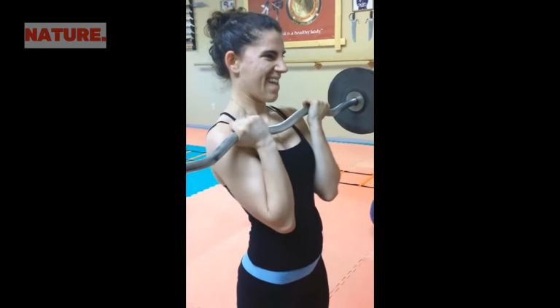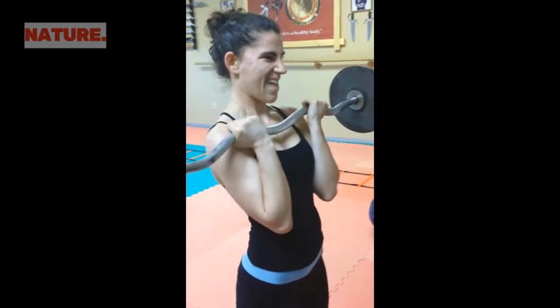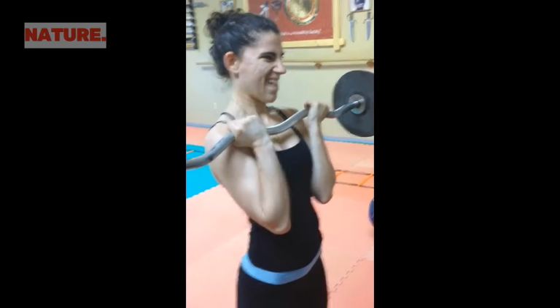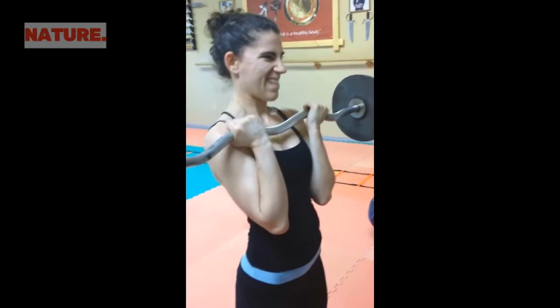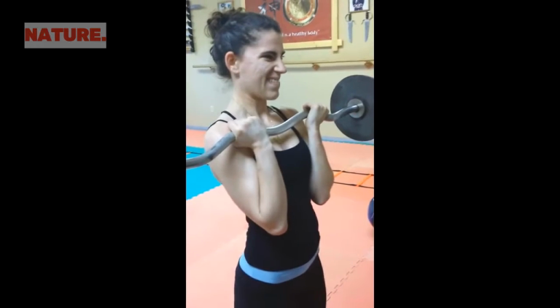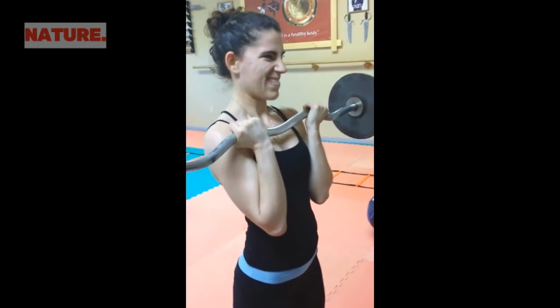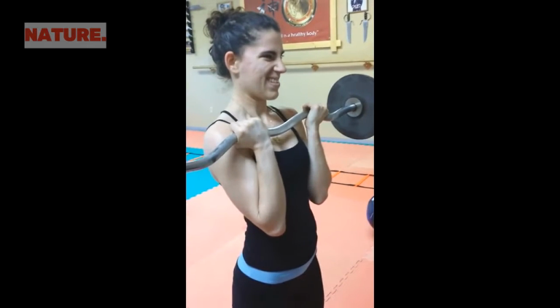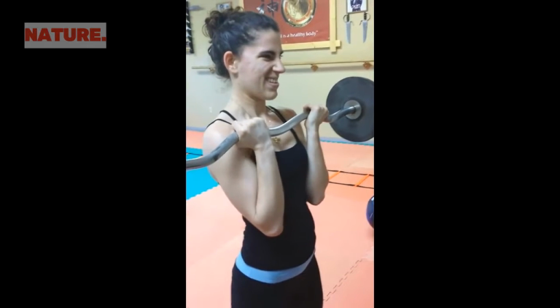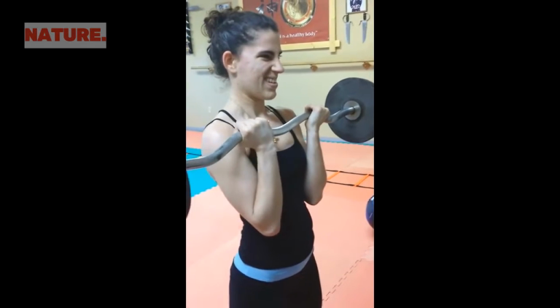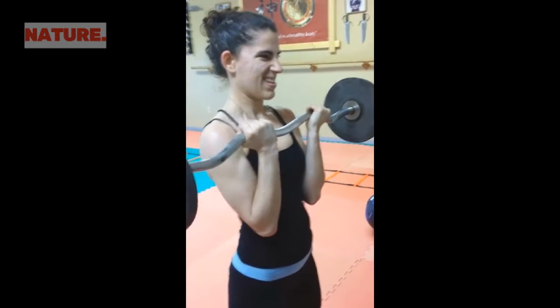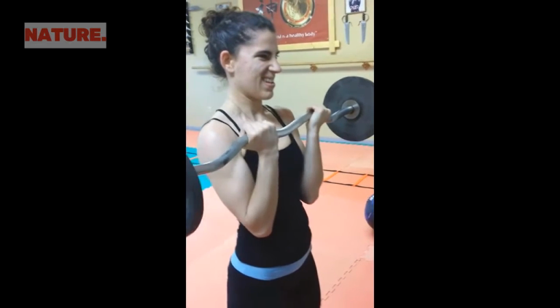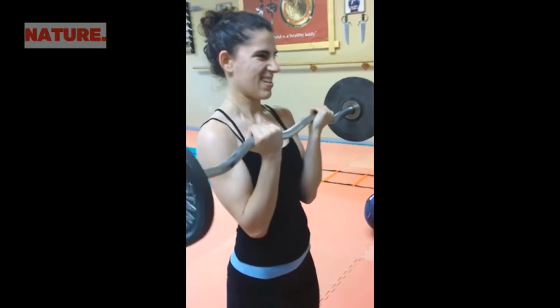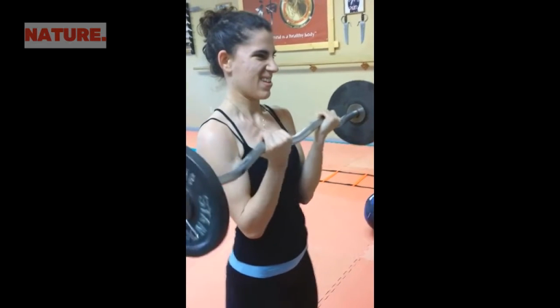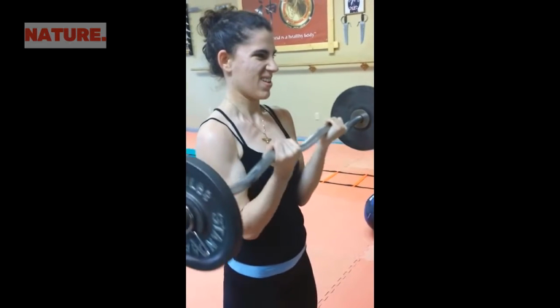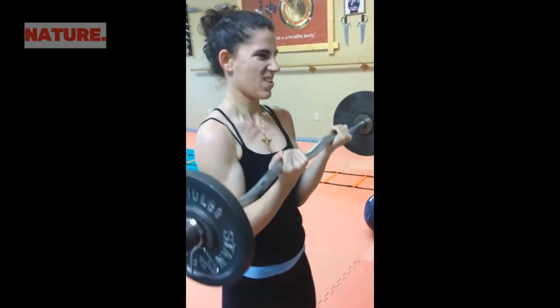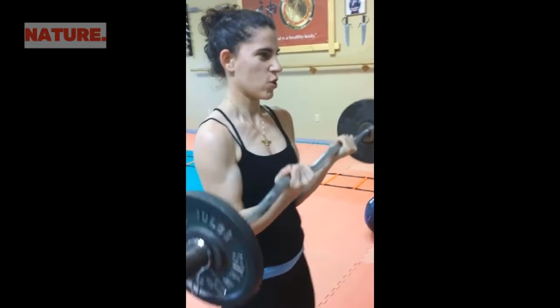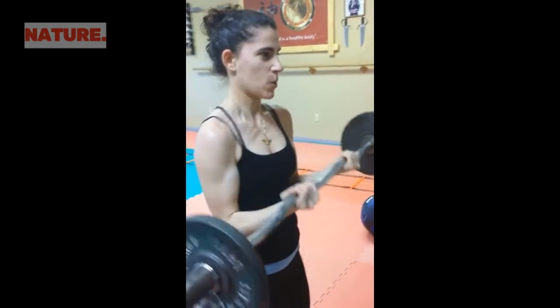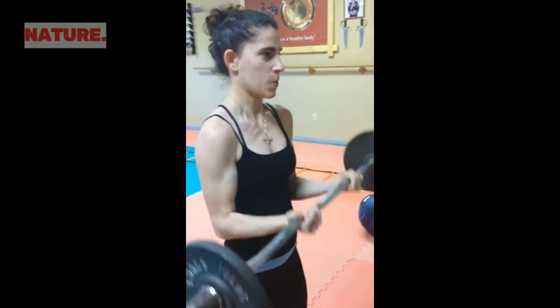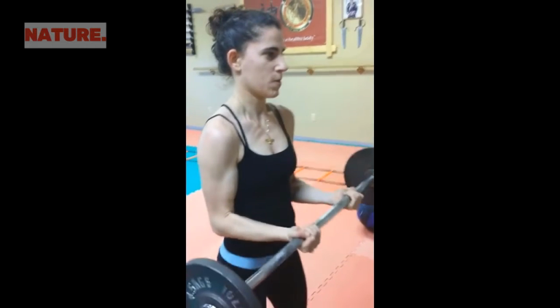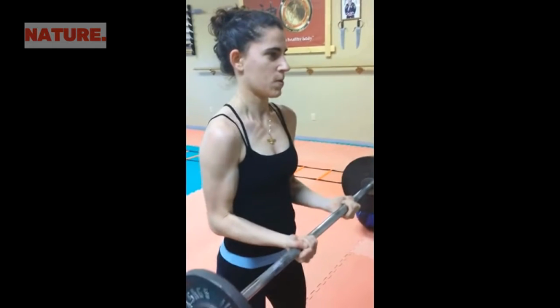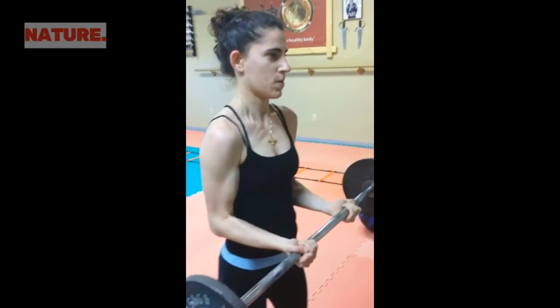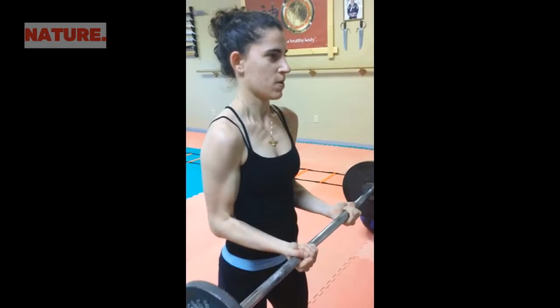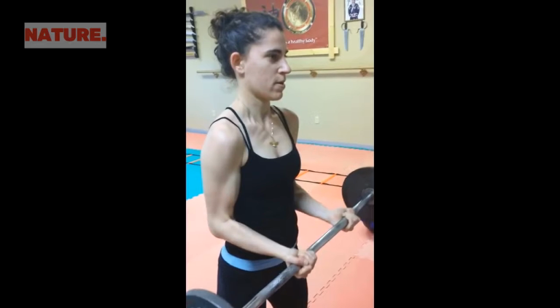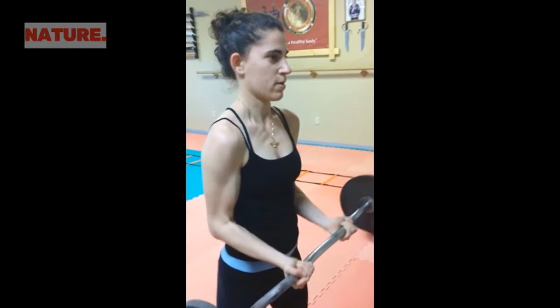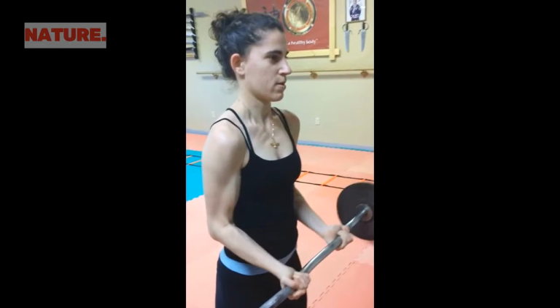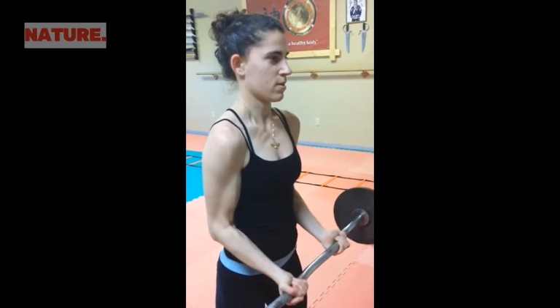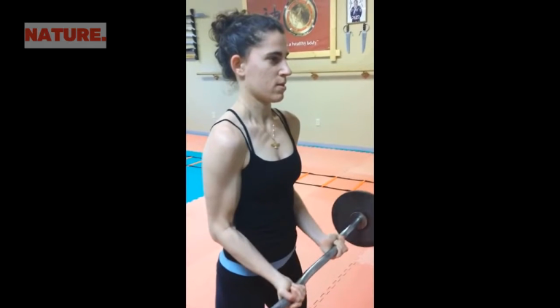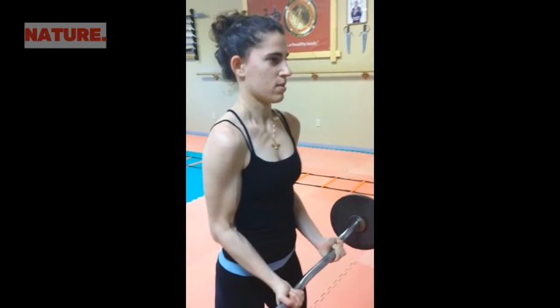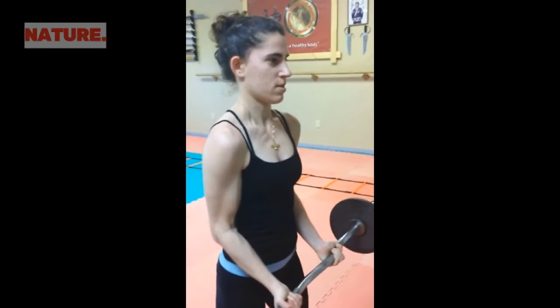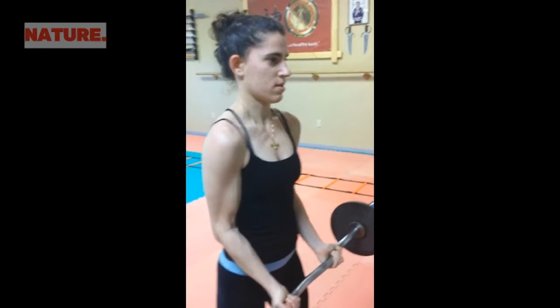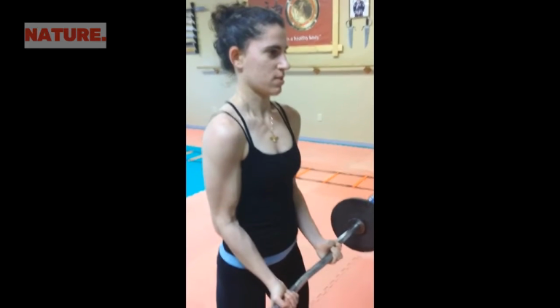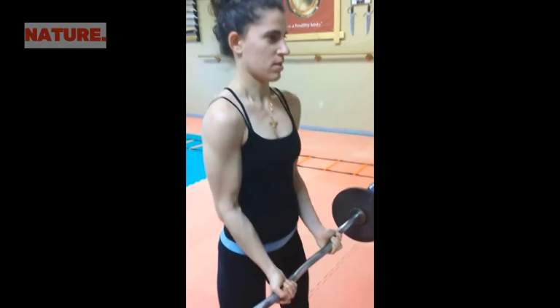Bring it down slow. Isolate. Slow, slow, slow. Stretch it down to the floor.